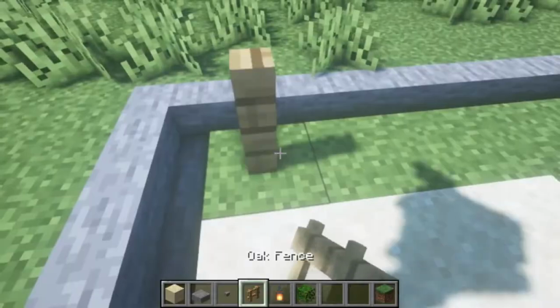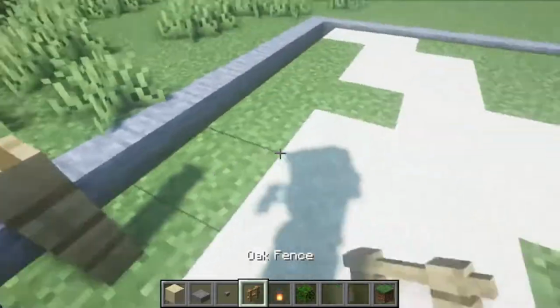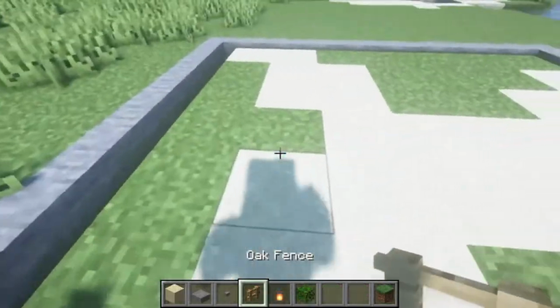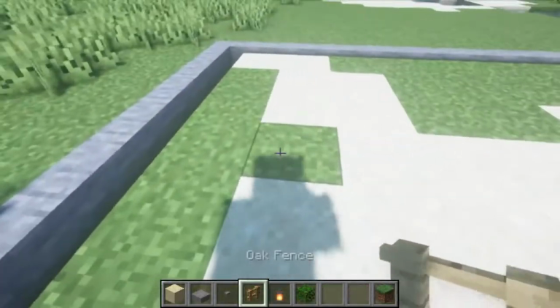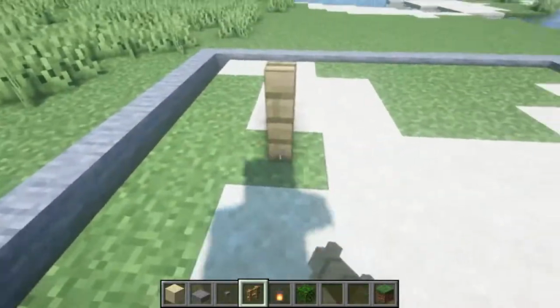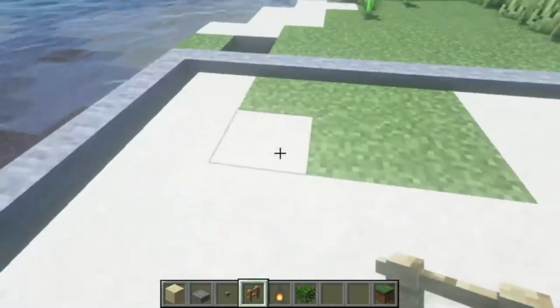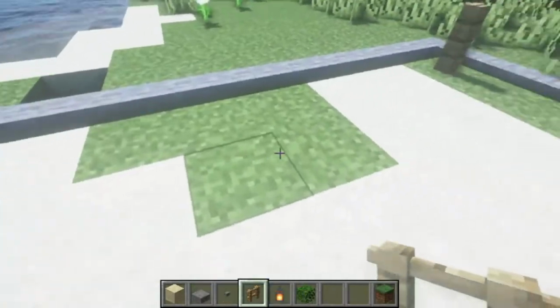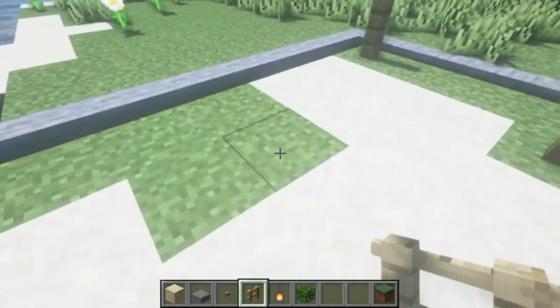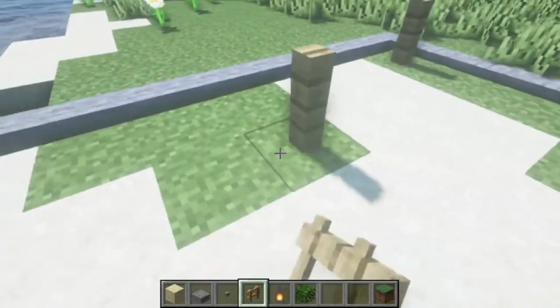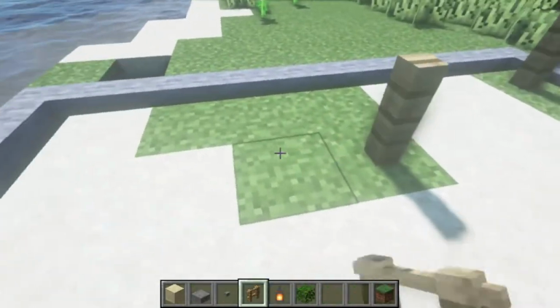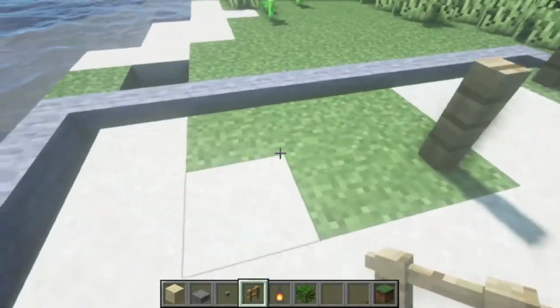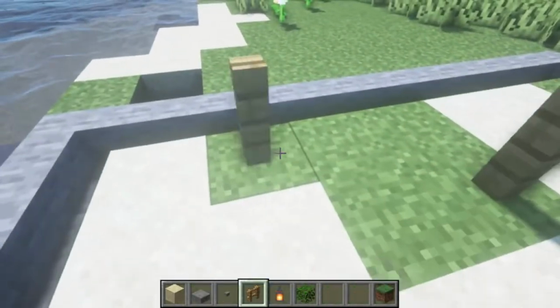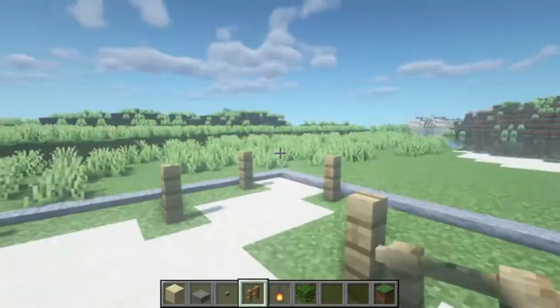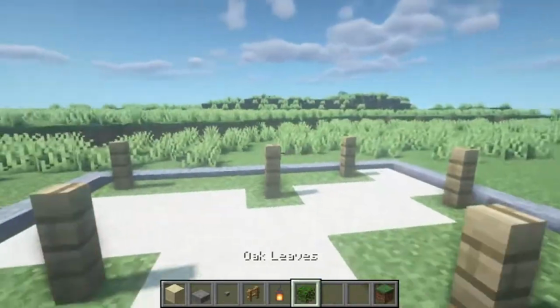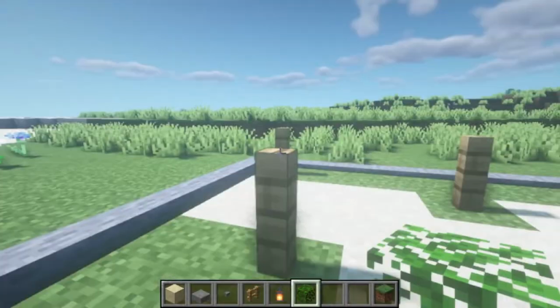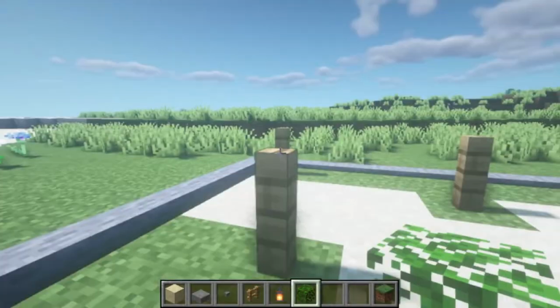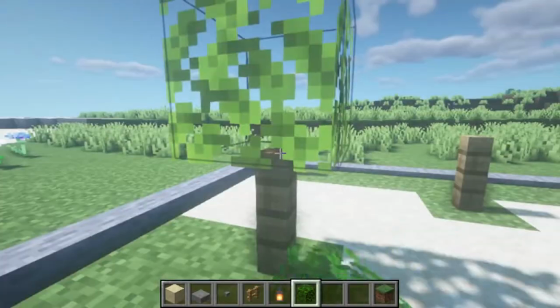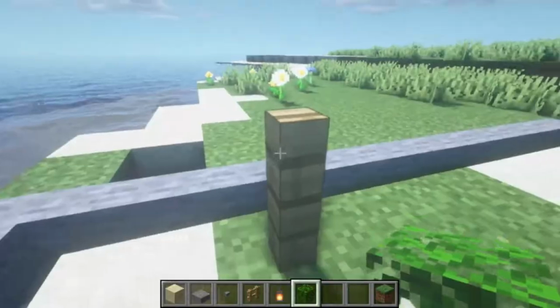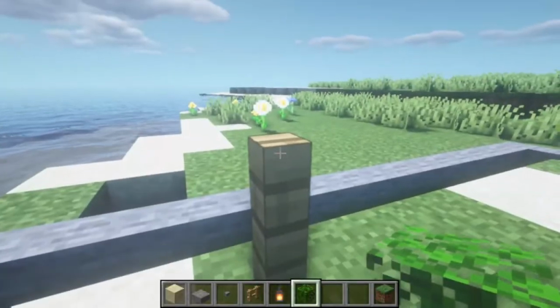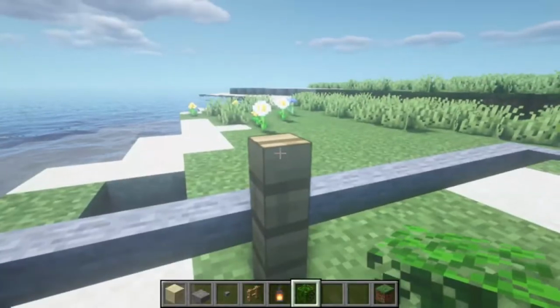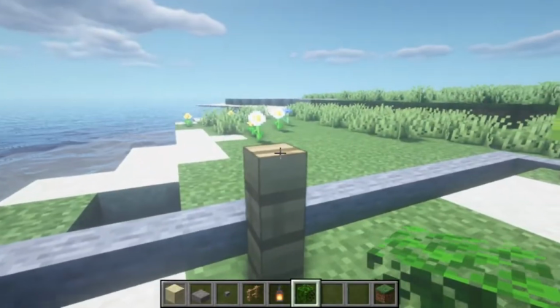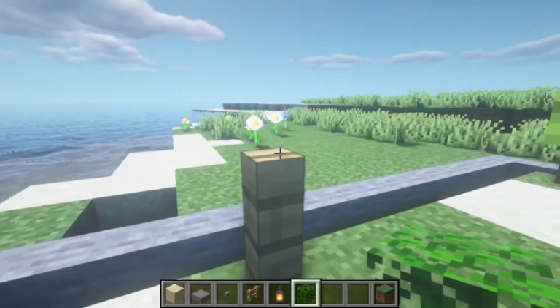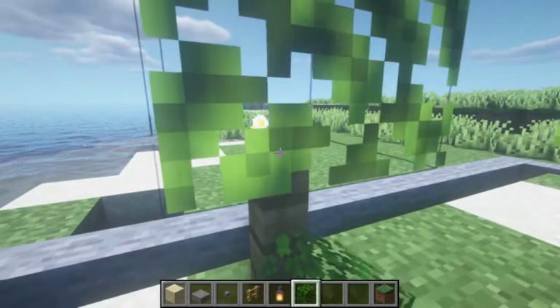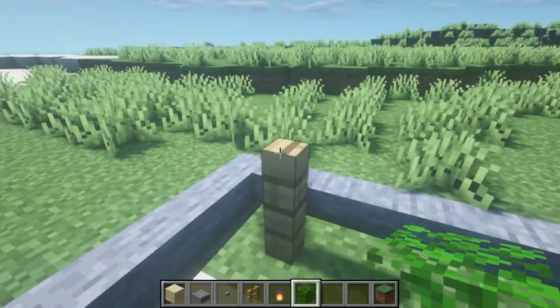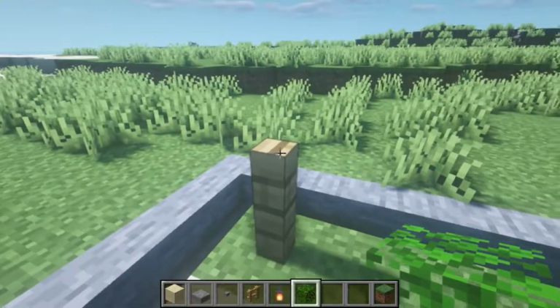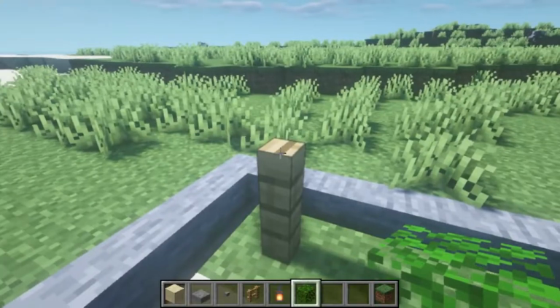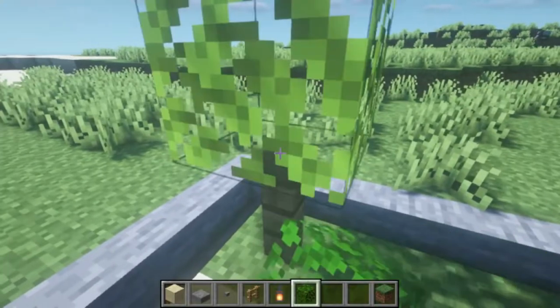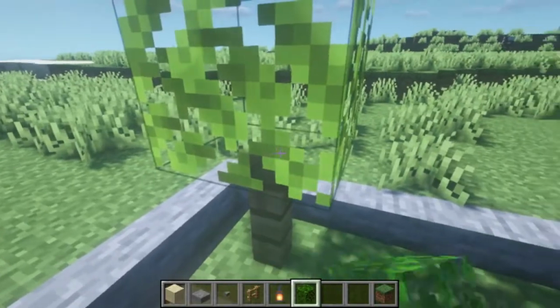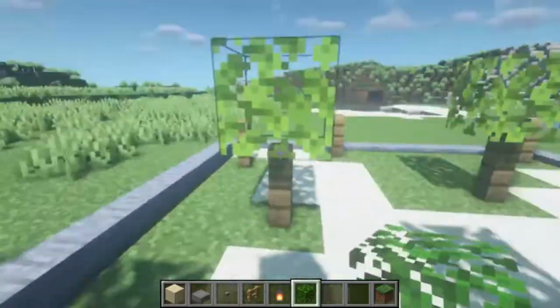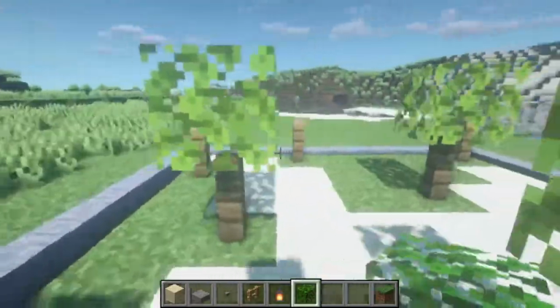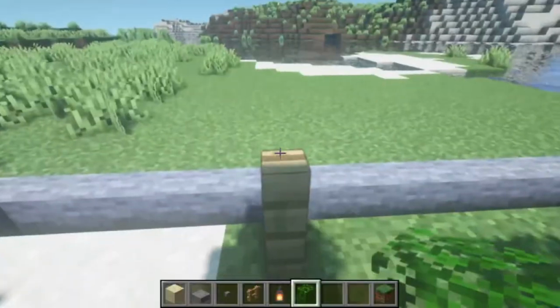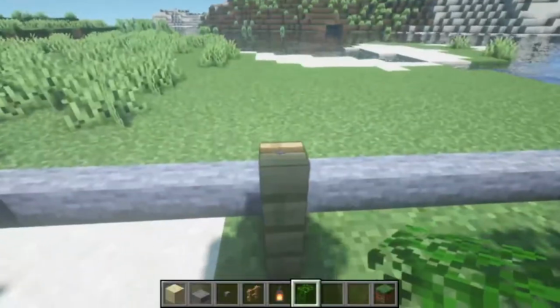Next you need to put your fences where you want your bushes to go. Now put your leaf blocks on top of each fence to create the bush.